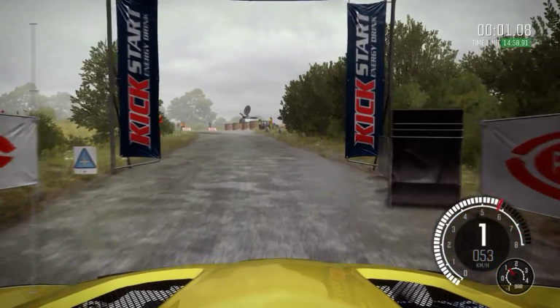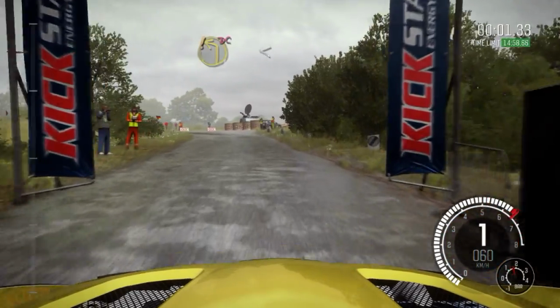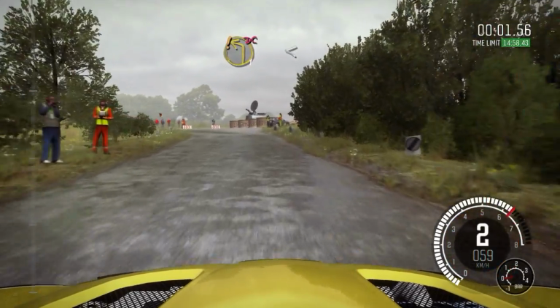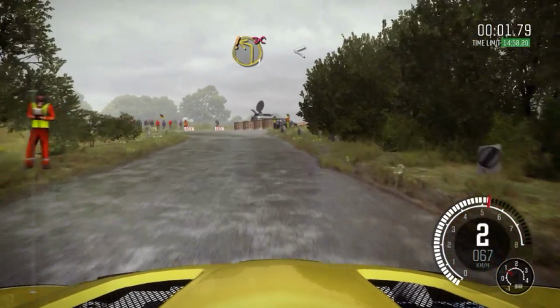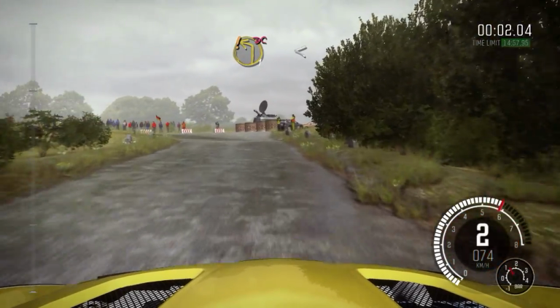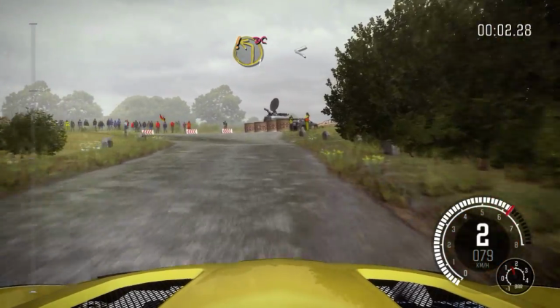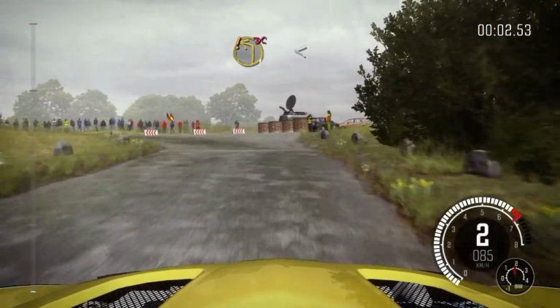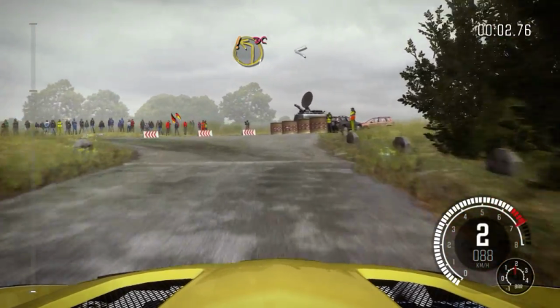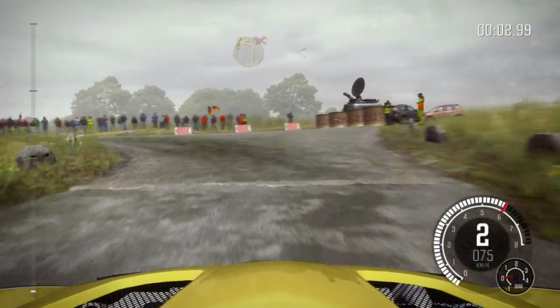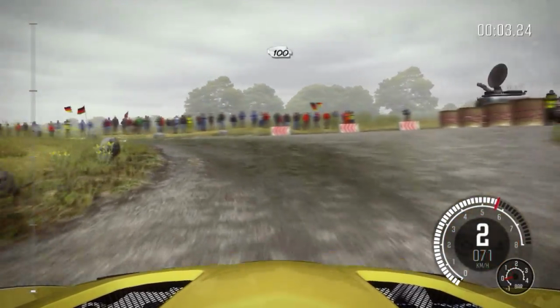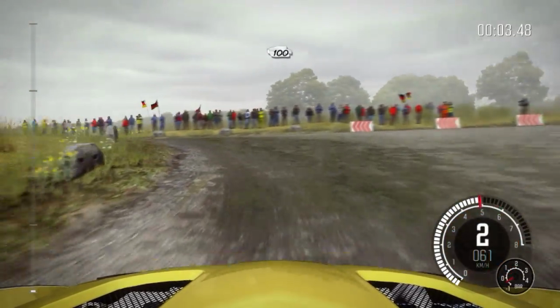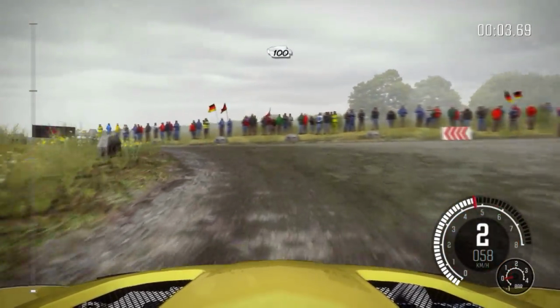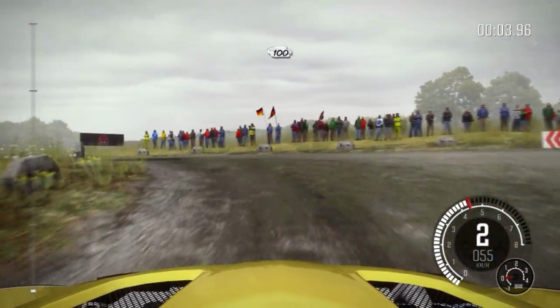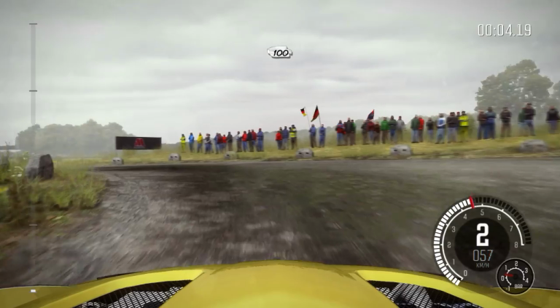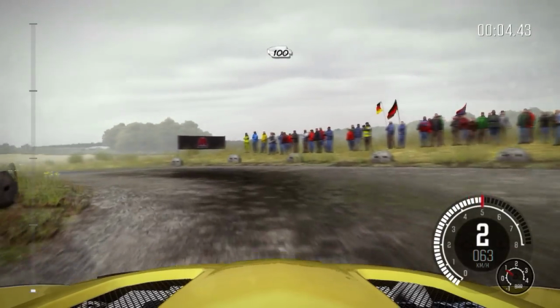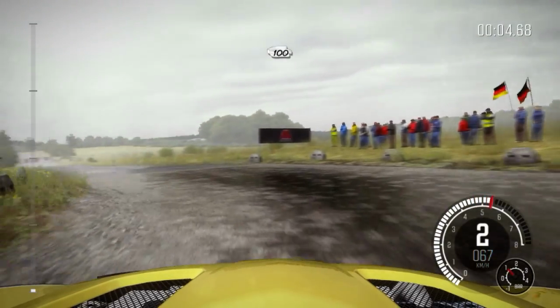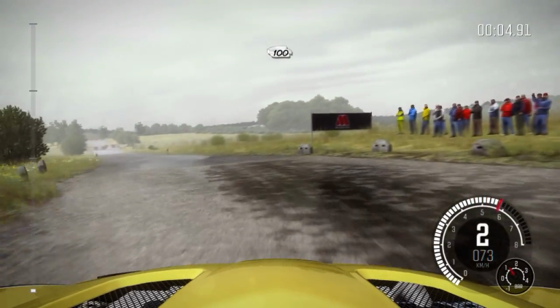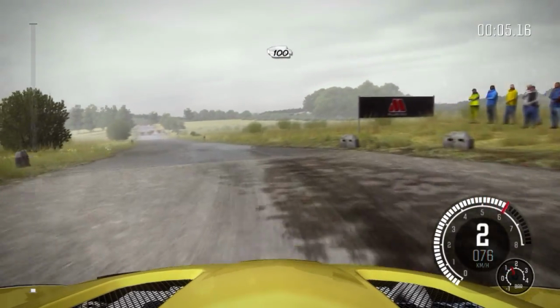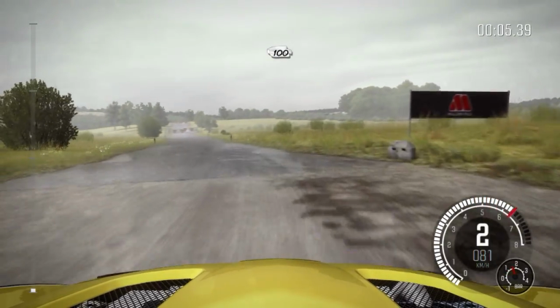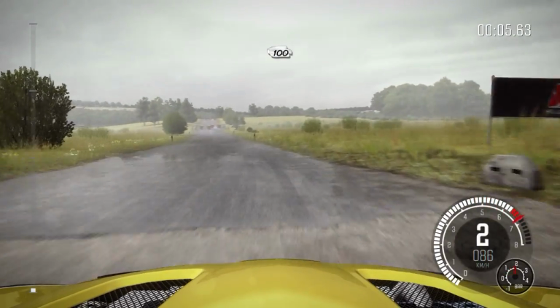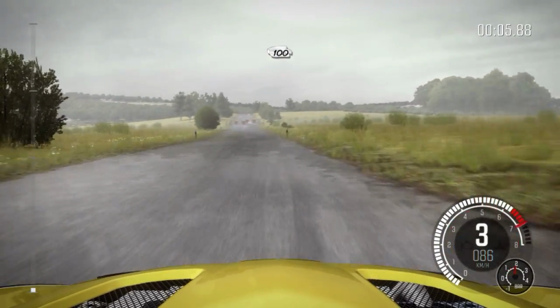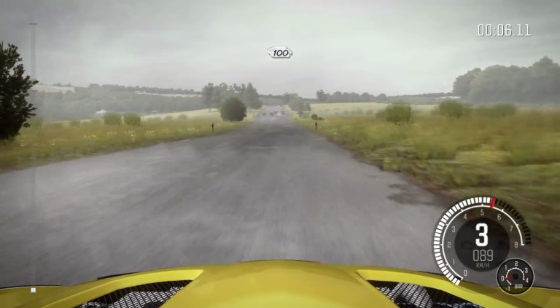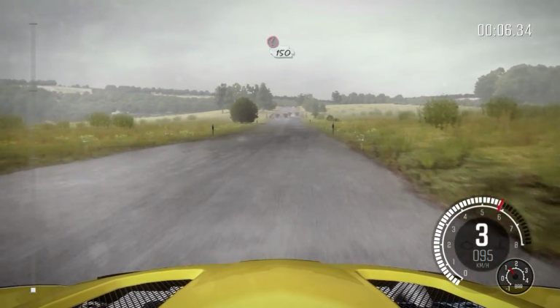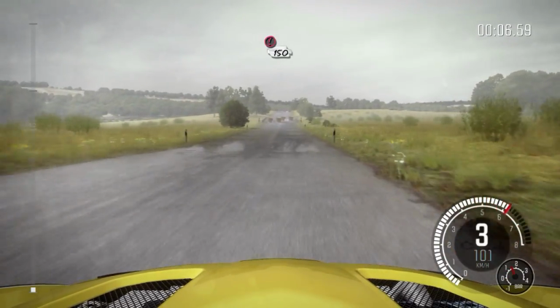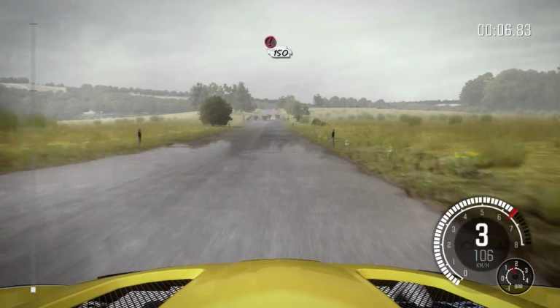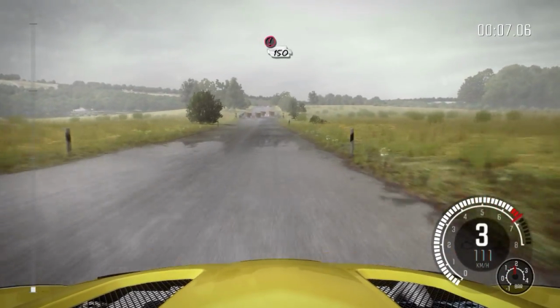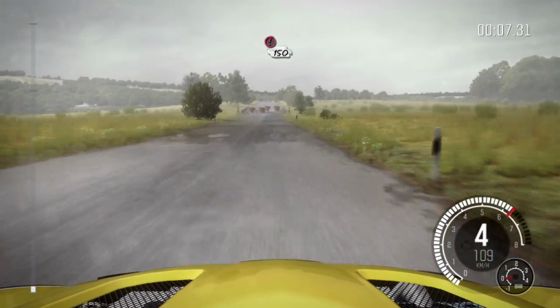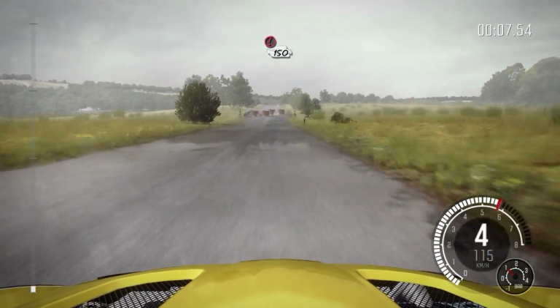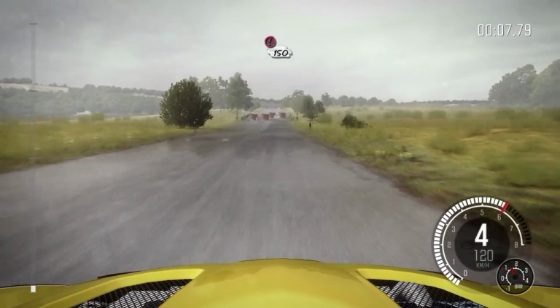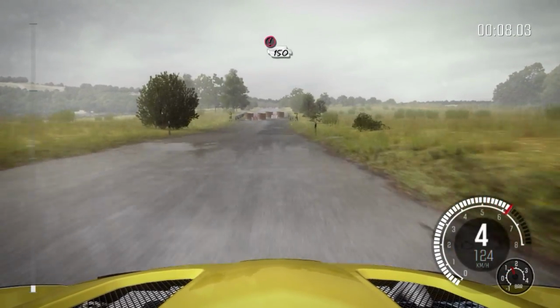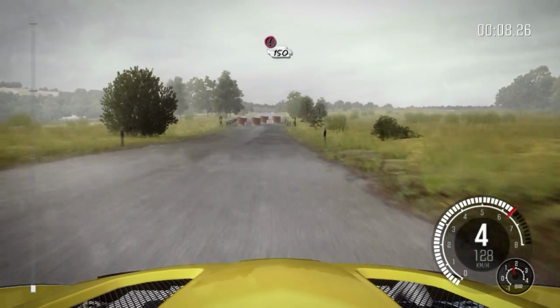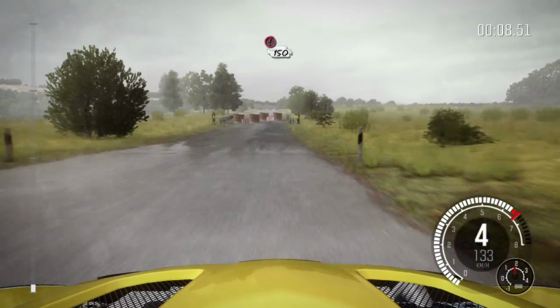Care, turn left one, don't cut, opens 100. Caution, tight chicane, right entry, 150.